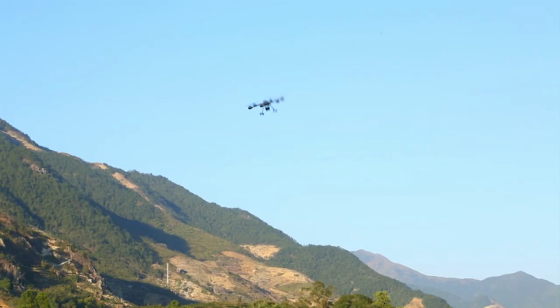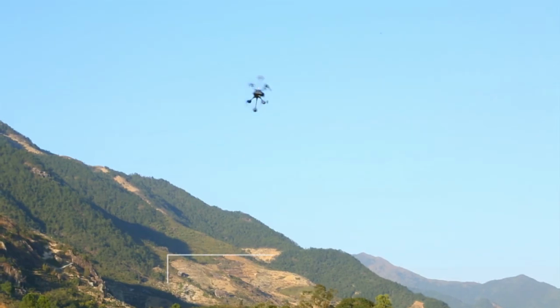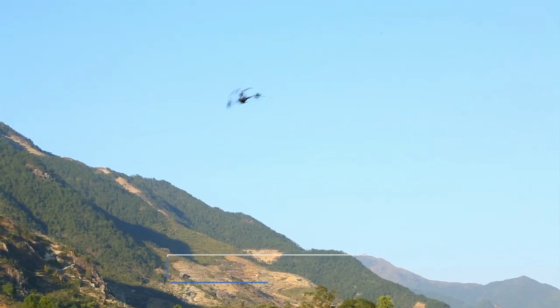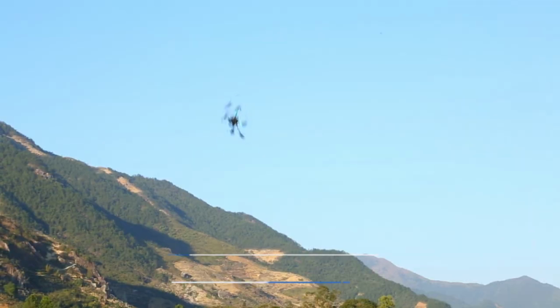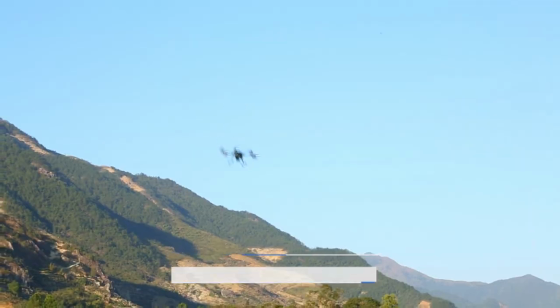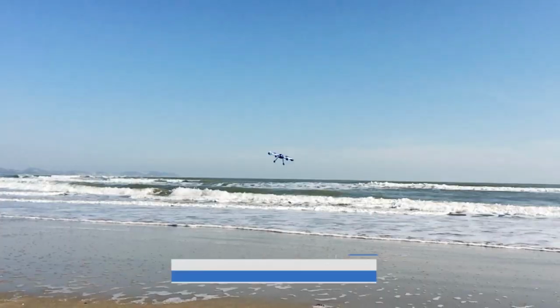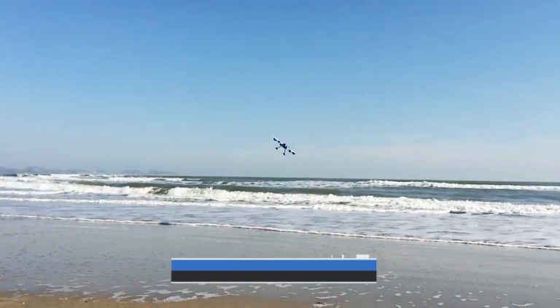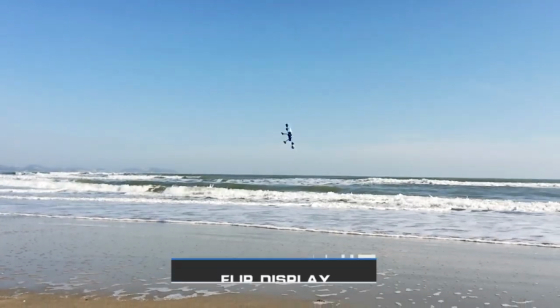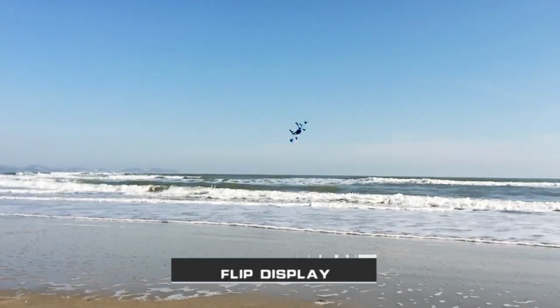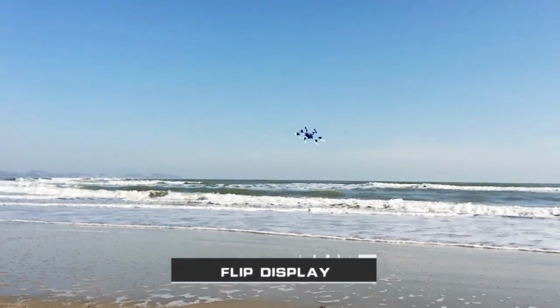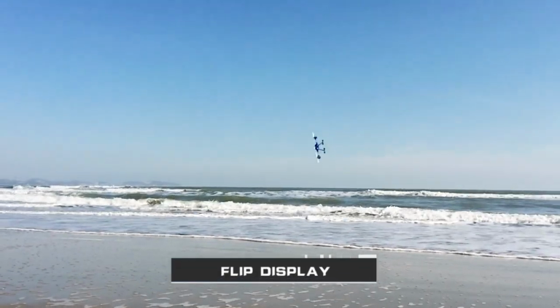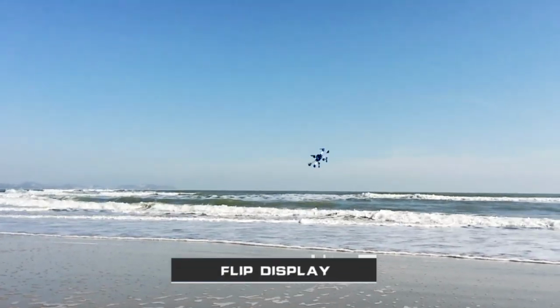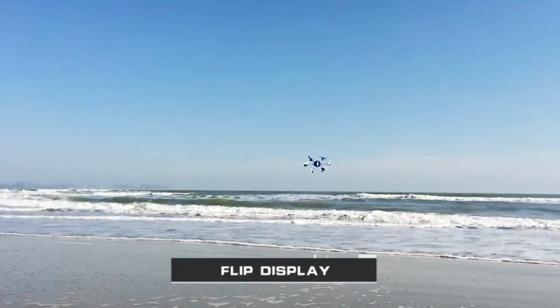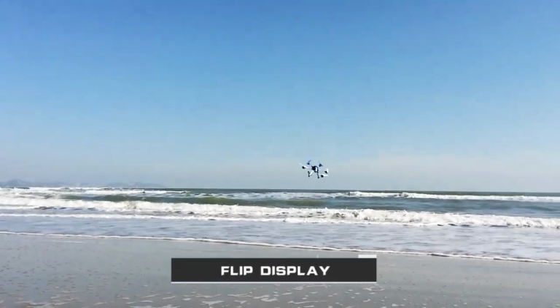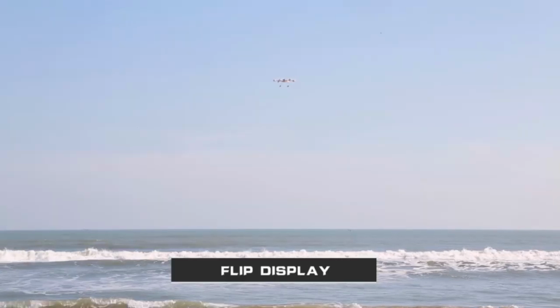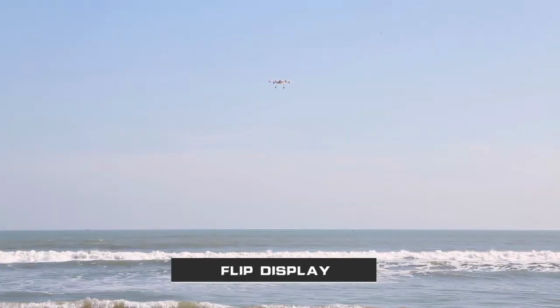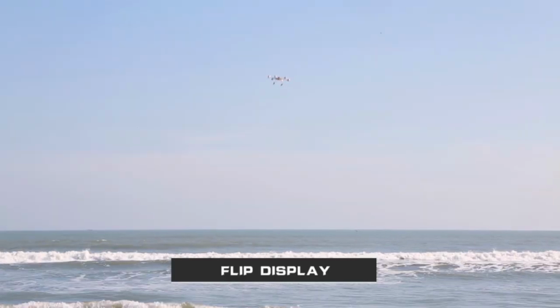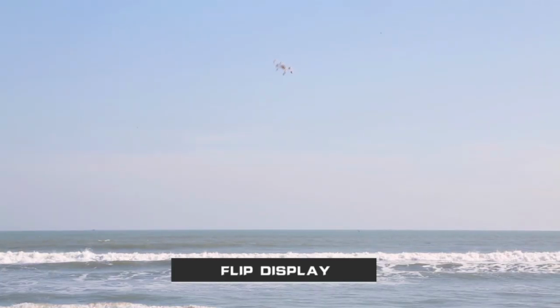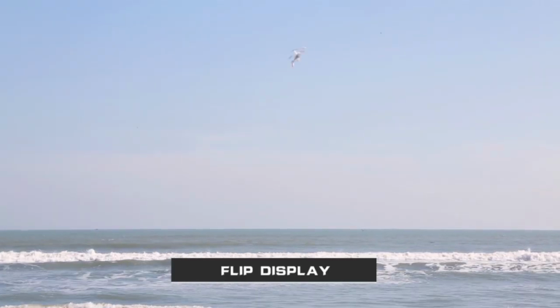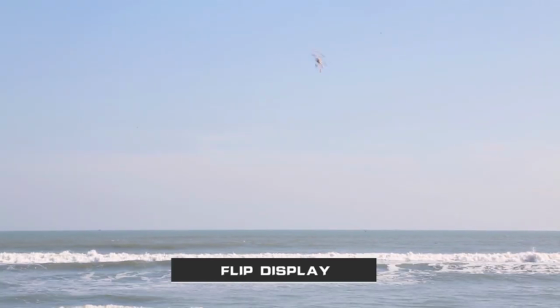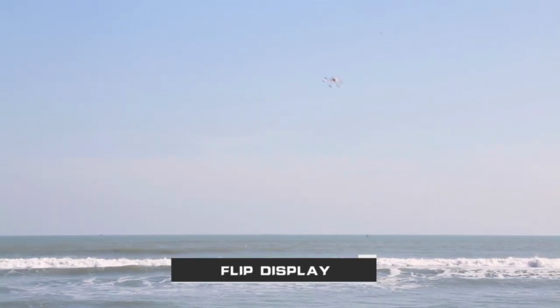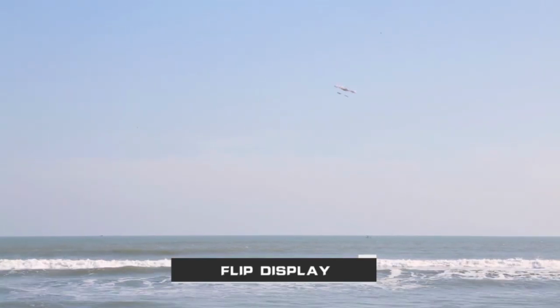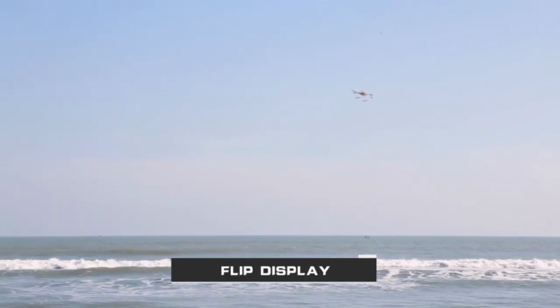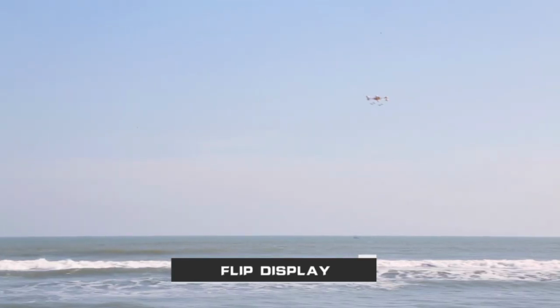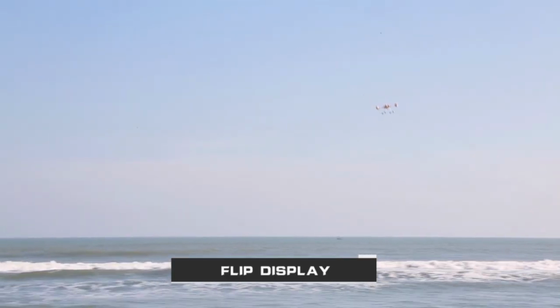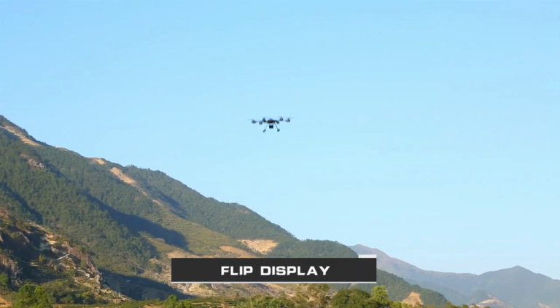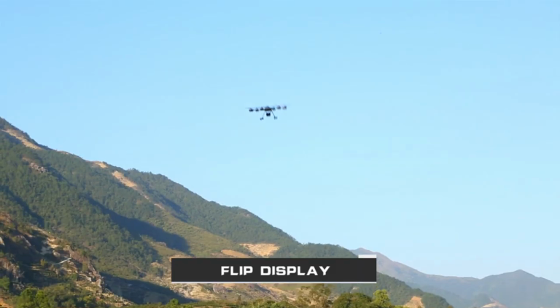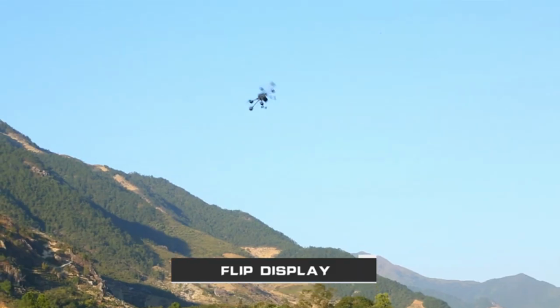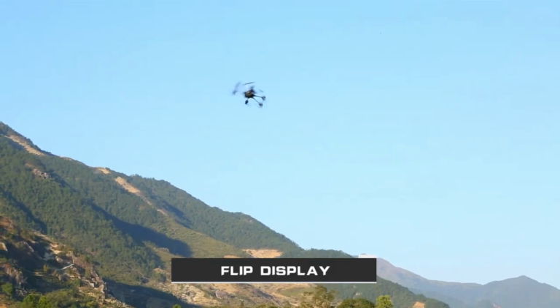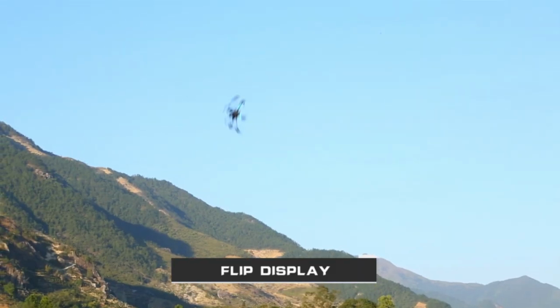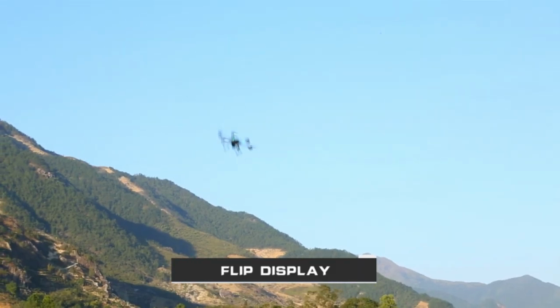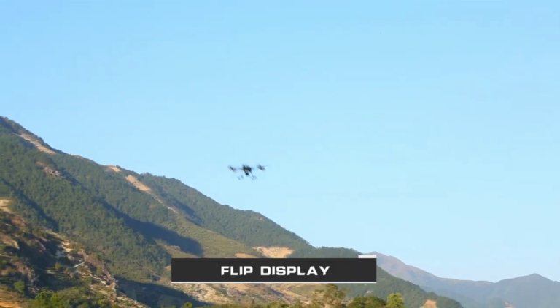Omni-directional rolling — standing flip around and continuous random rolling.